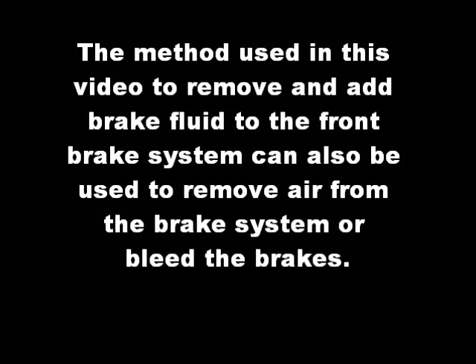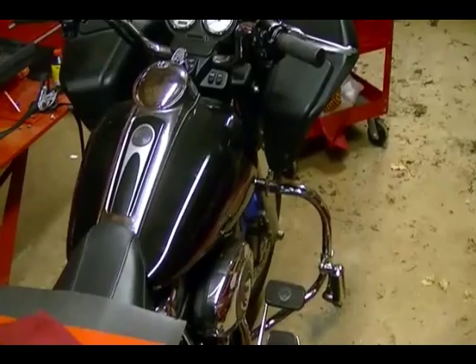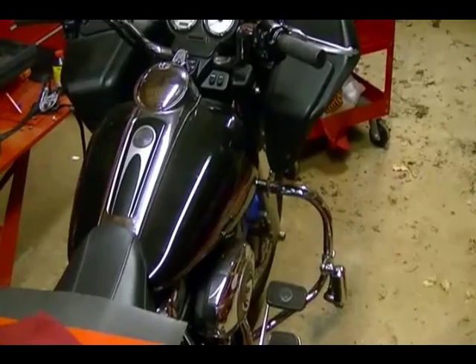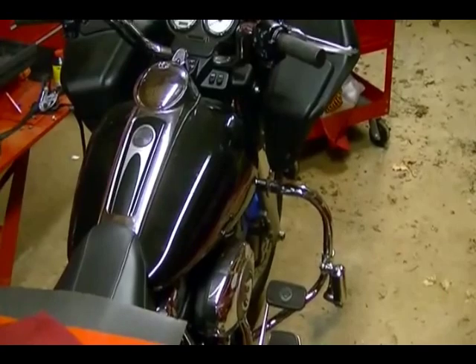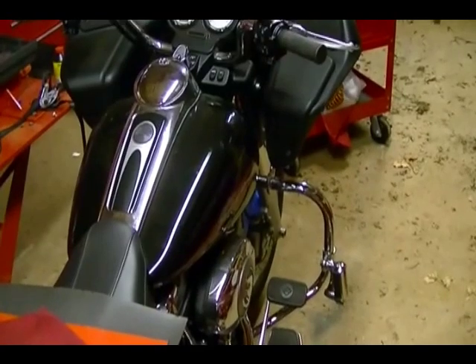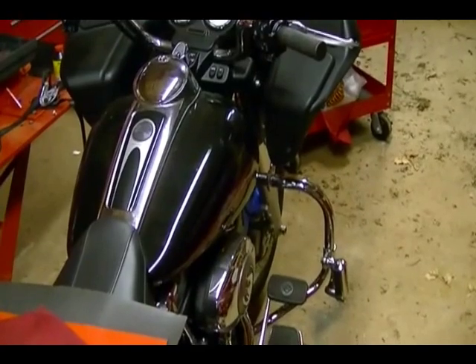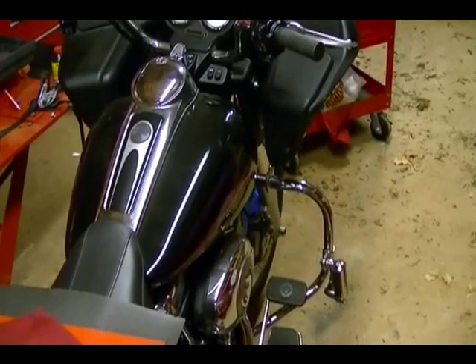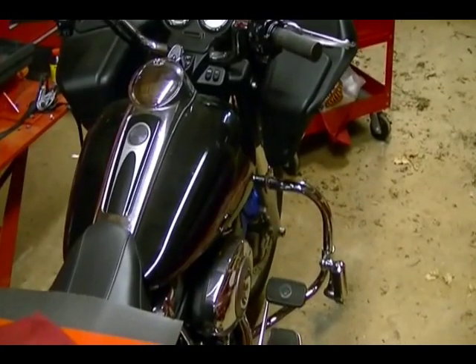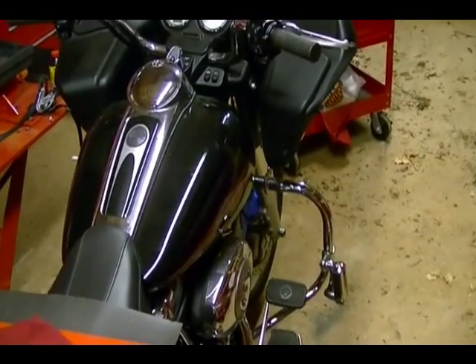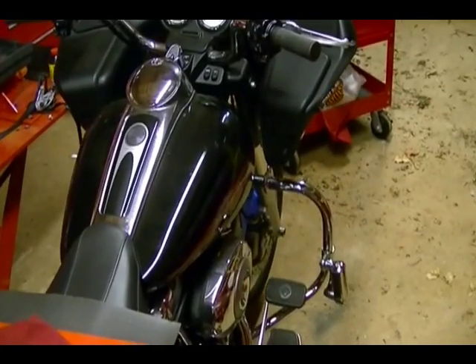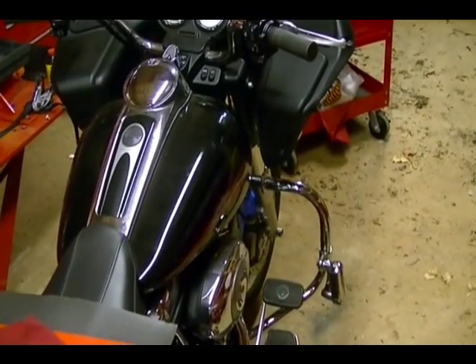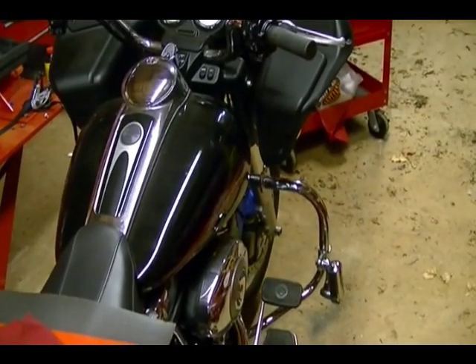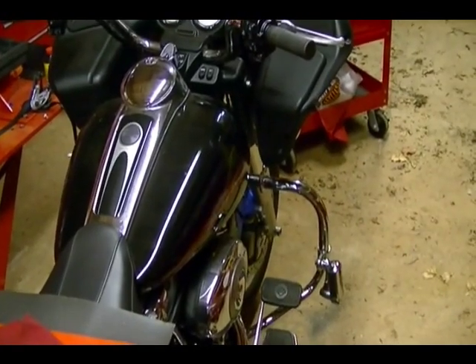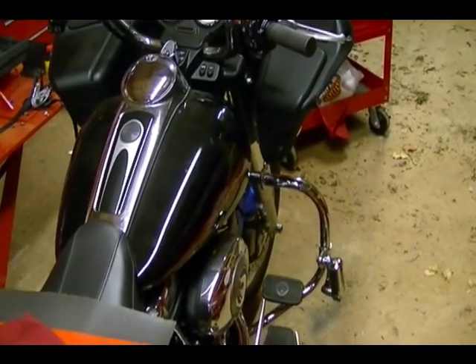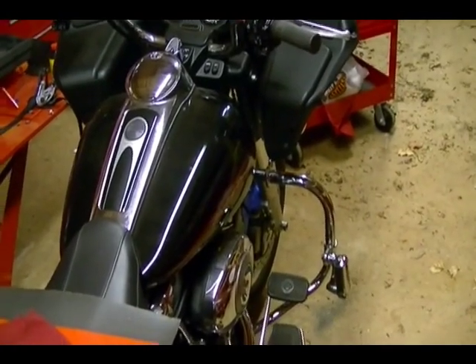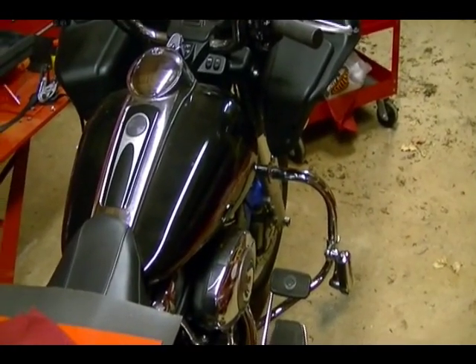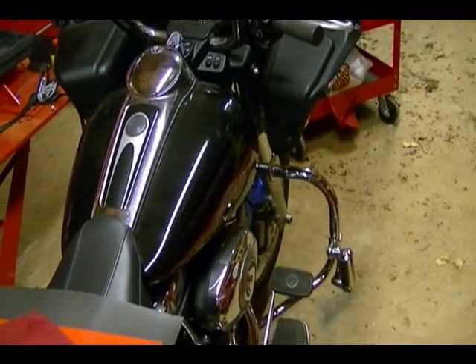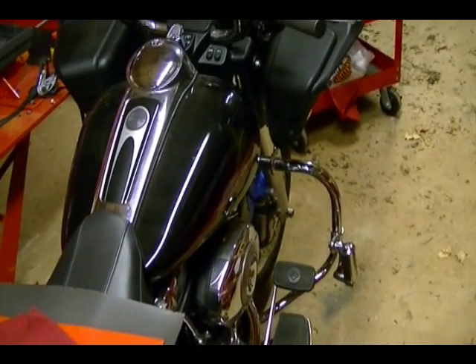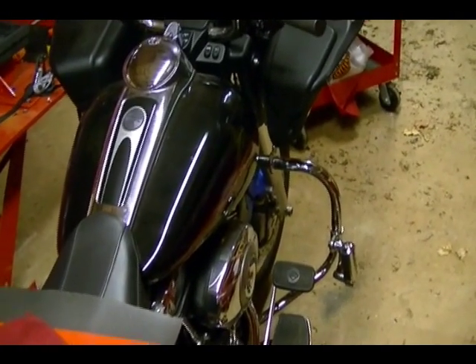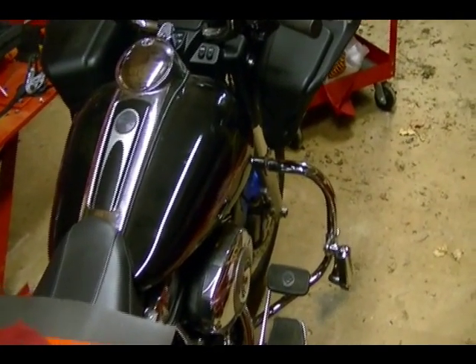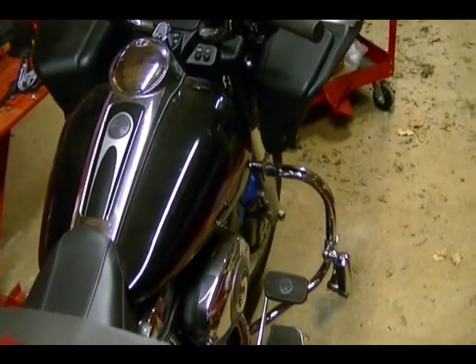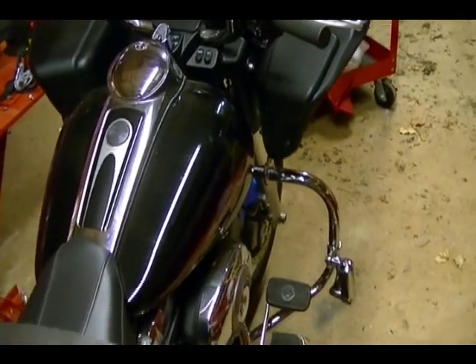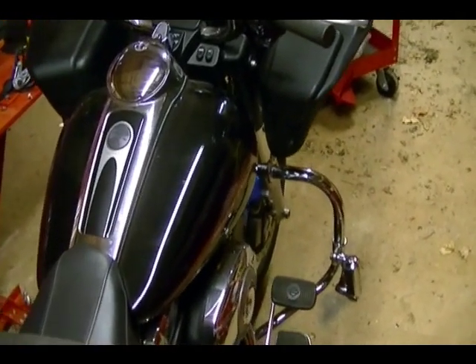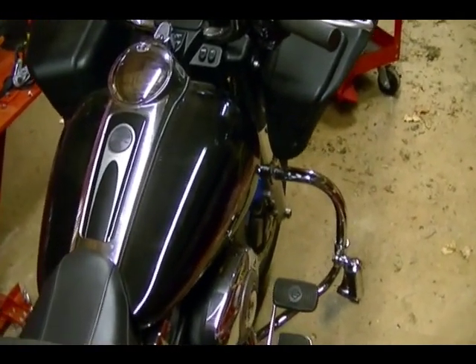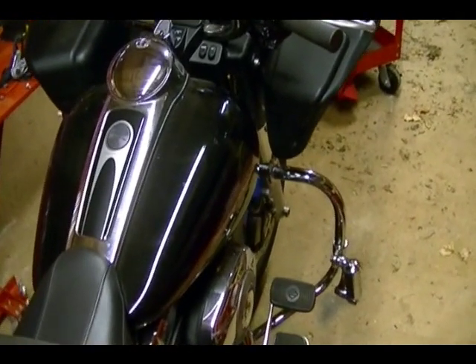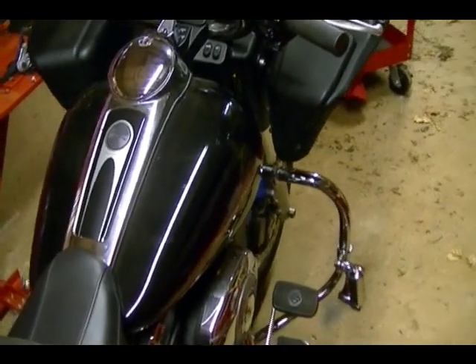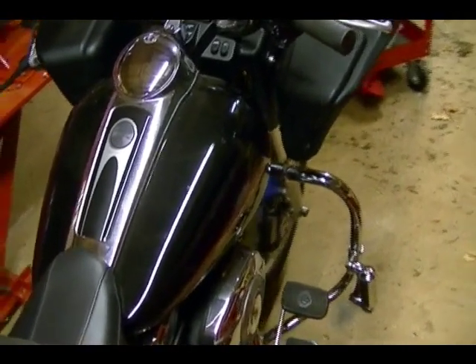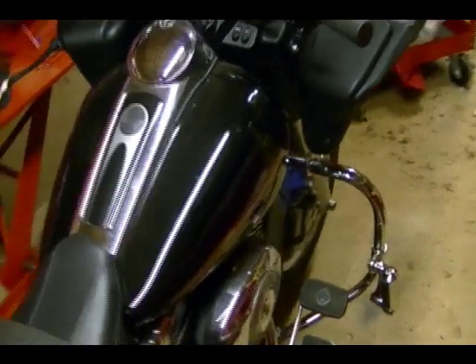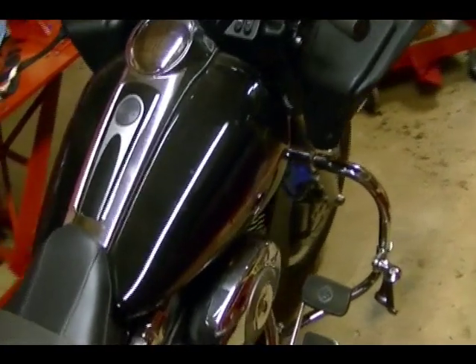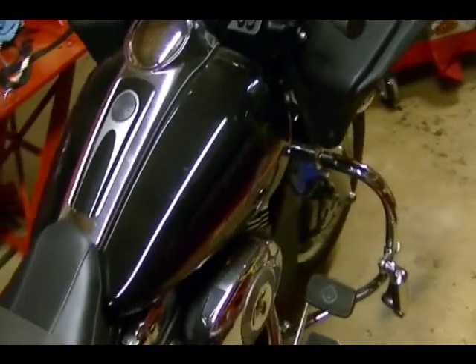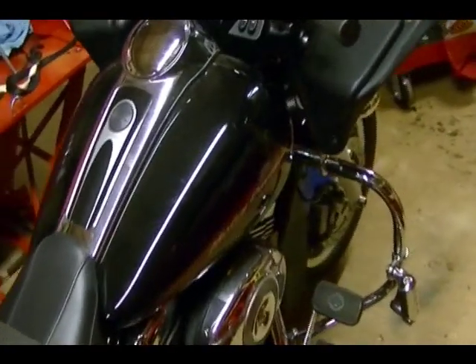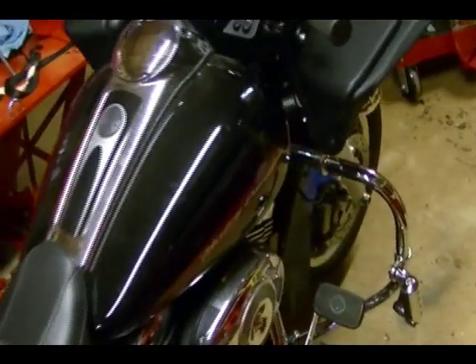In this video I'm going to show you how to replace the front brake fluid on a 2008 Harley-Davidson Road Glide.